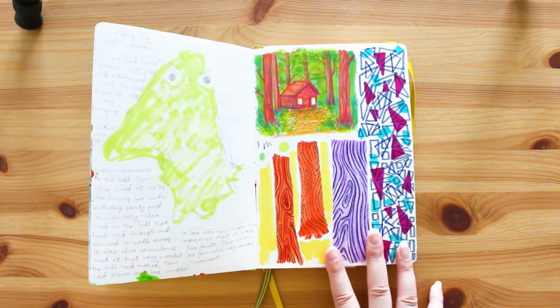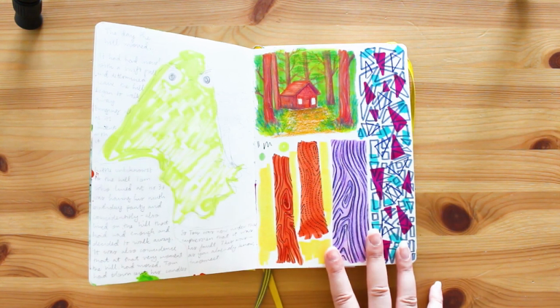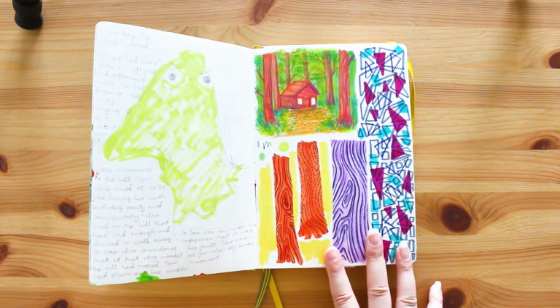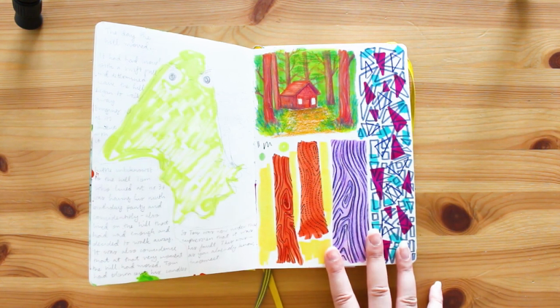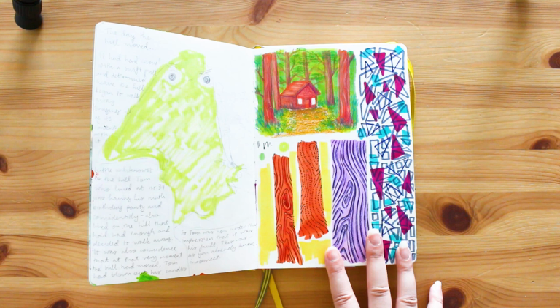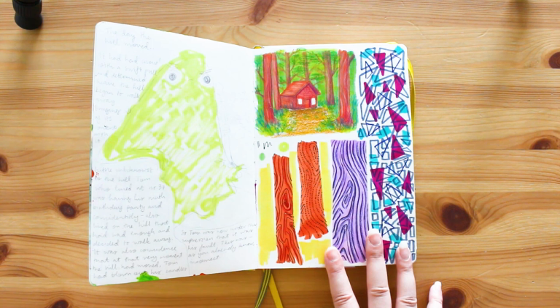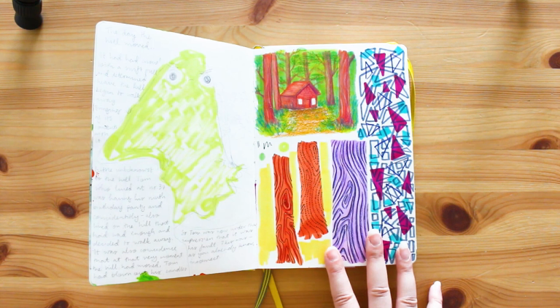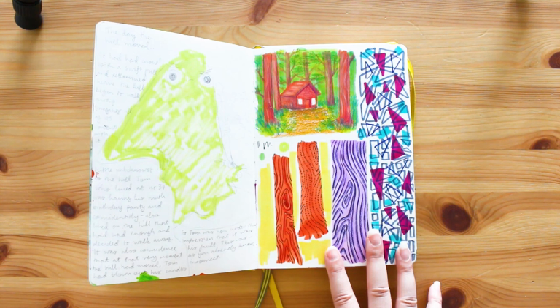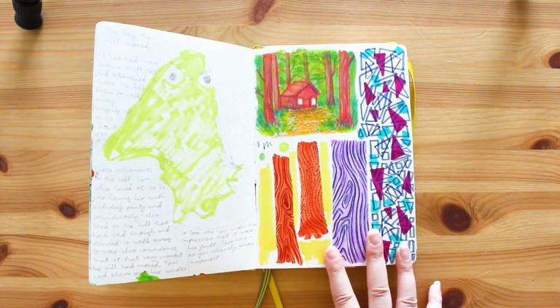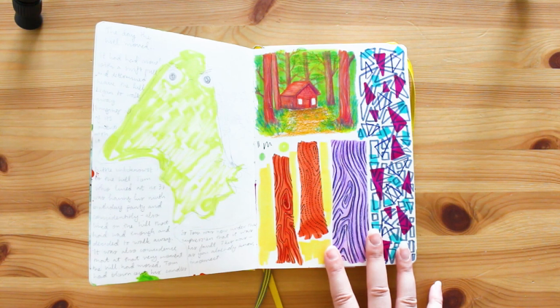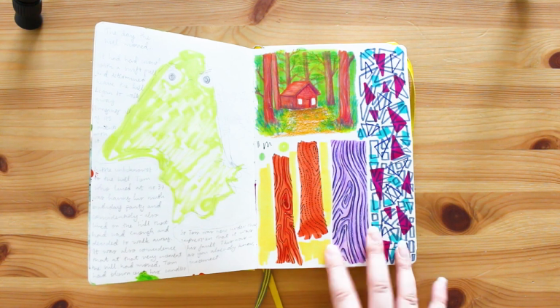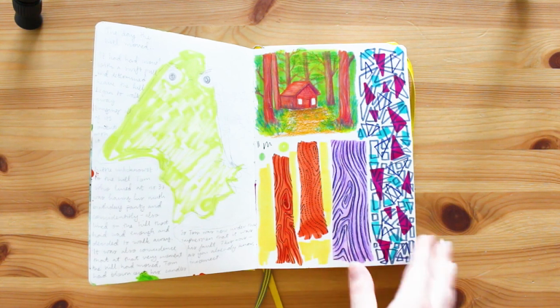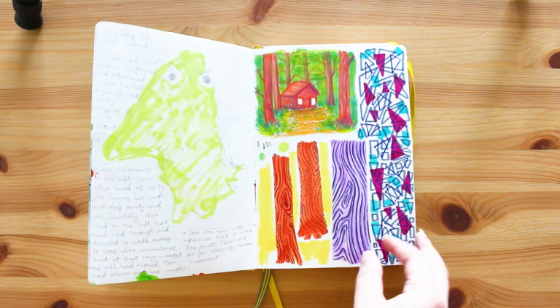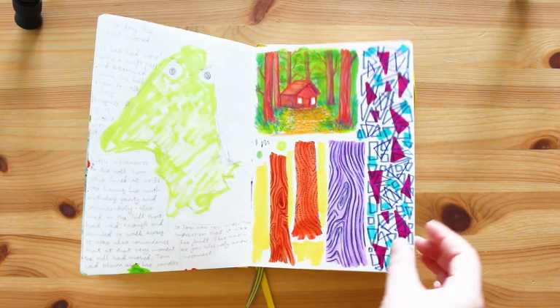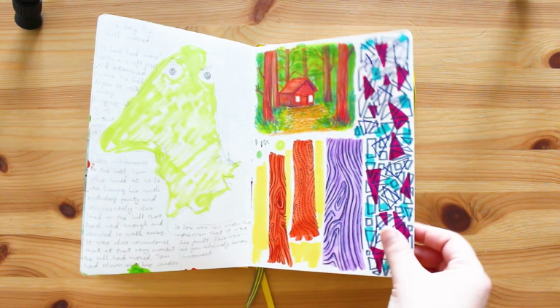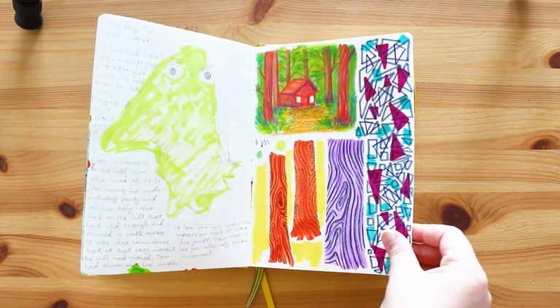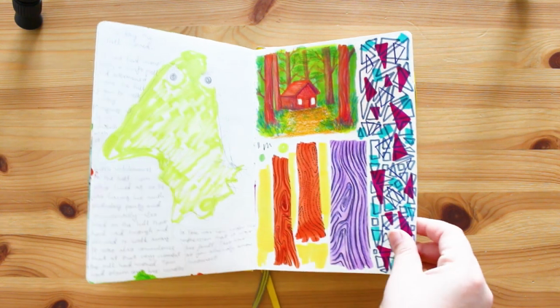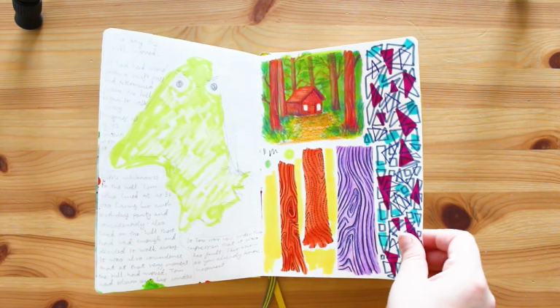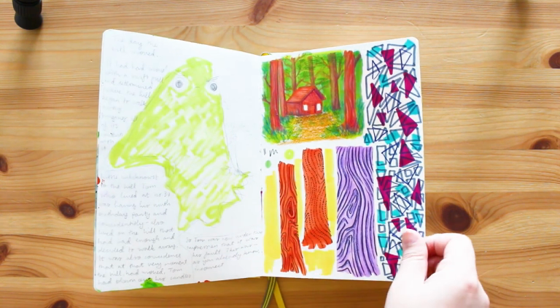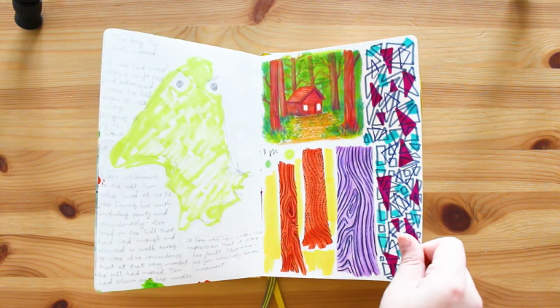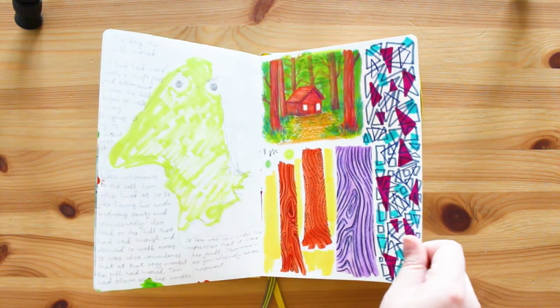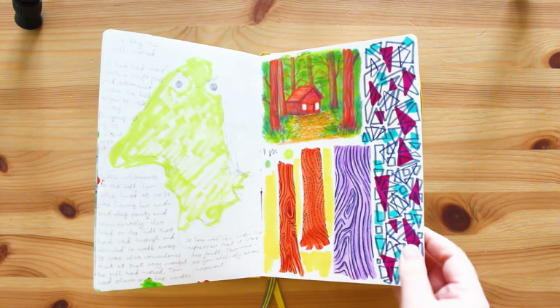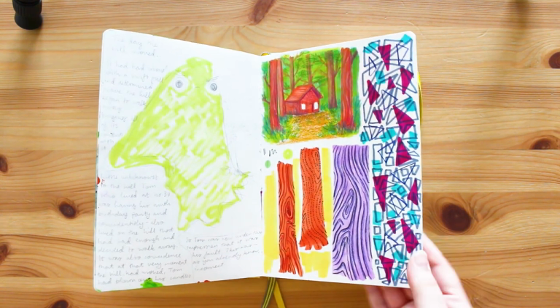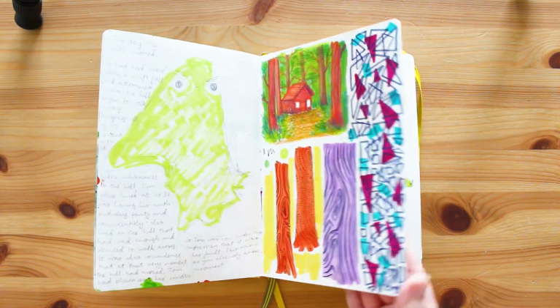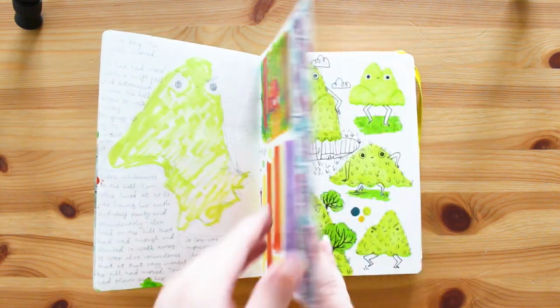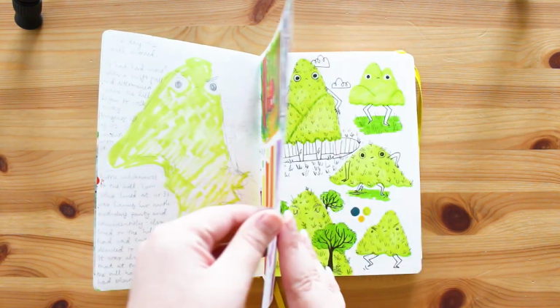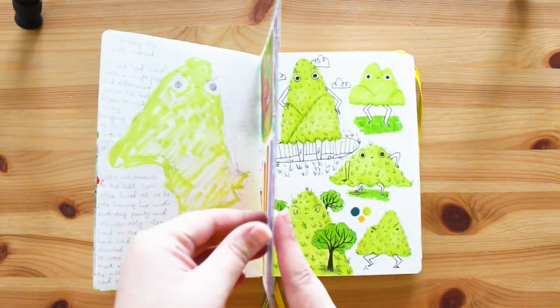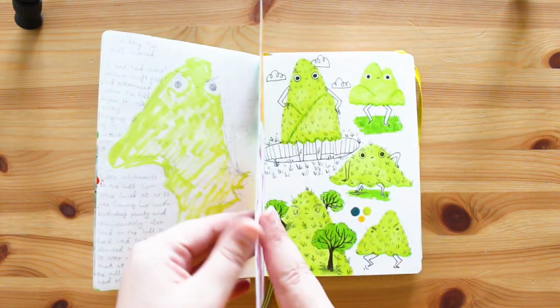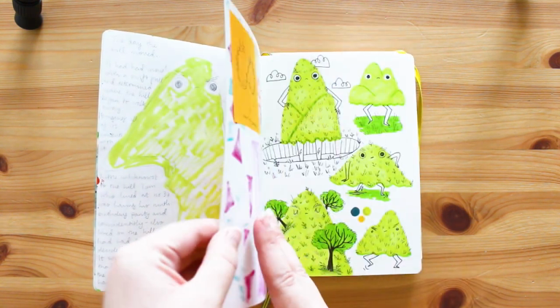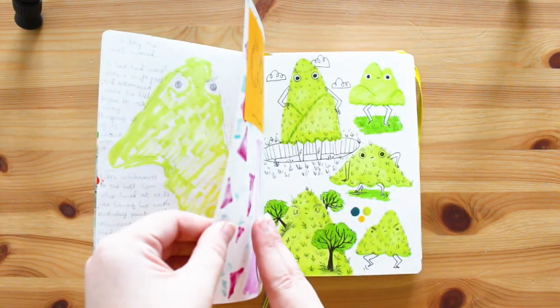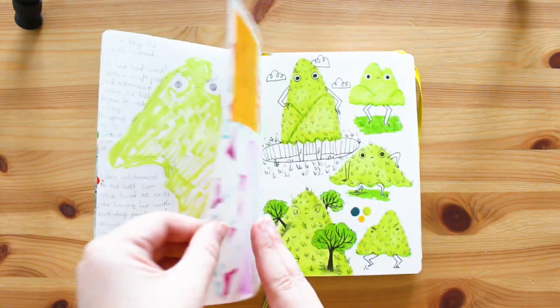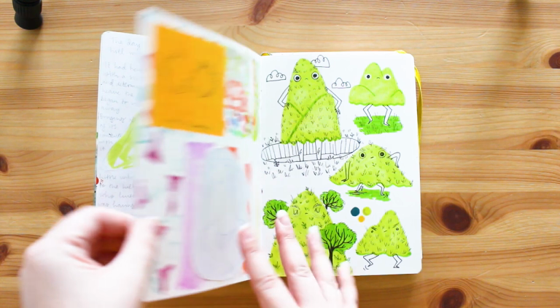I really like how busy this page is - I love it when I have quite busy sketchbook pages. It's a big combination of different times I've used the sketchbook, all in one place, which I think is really lovely.